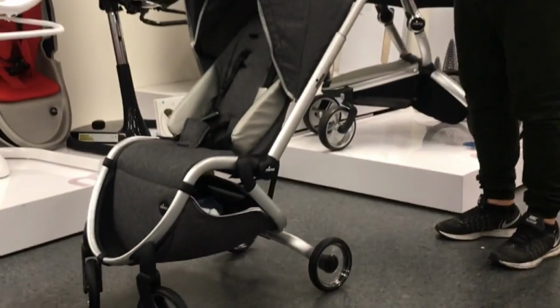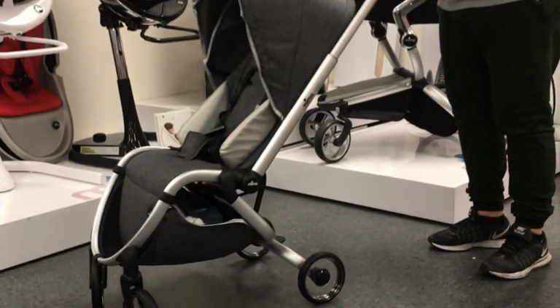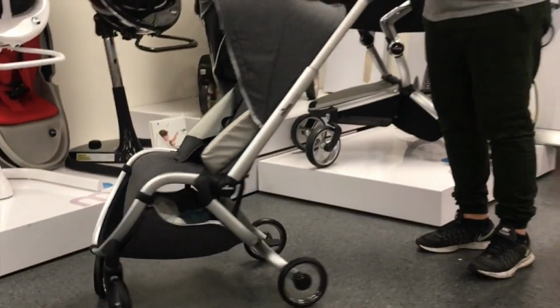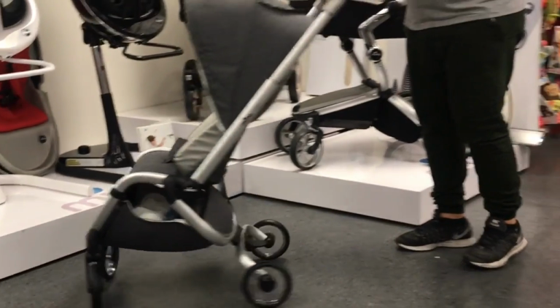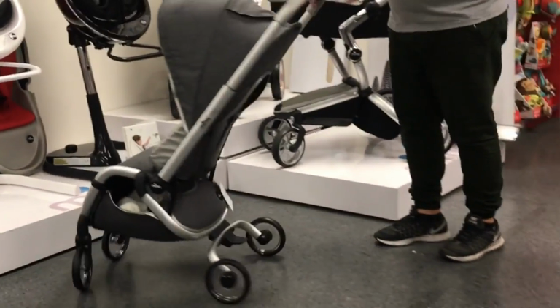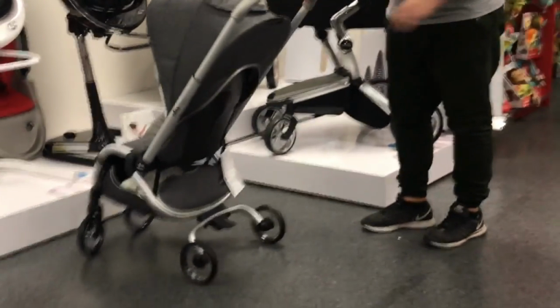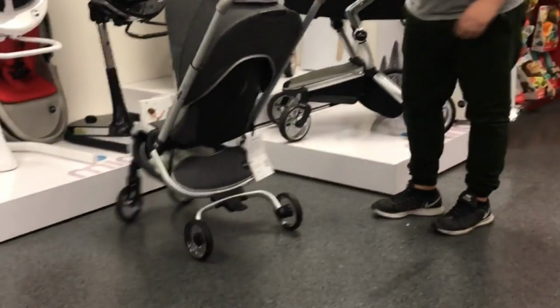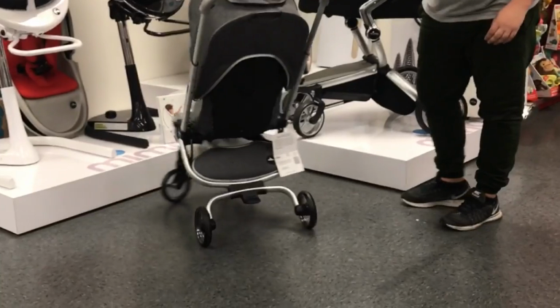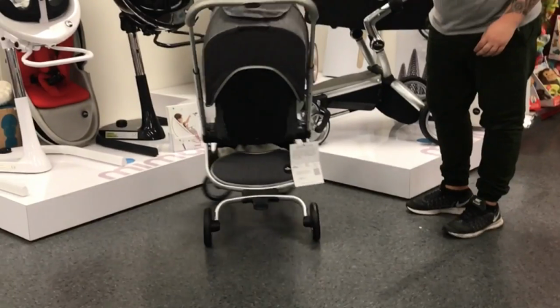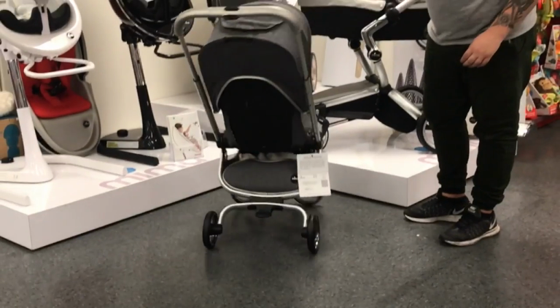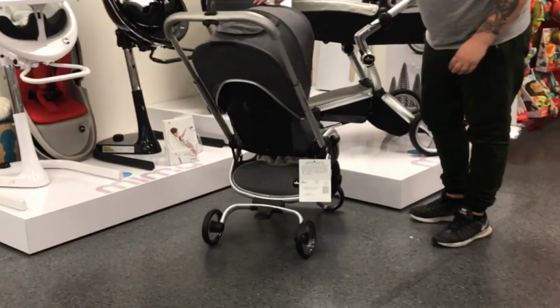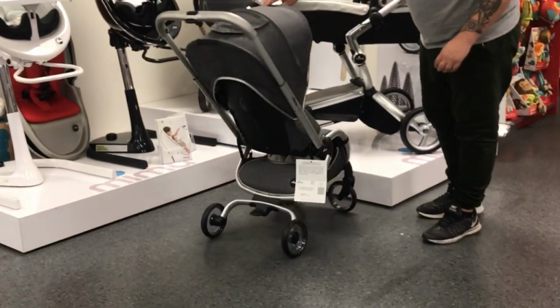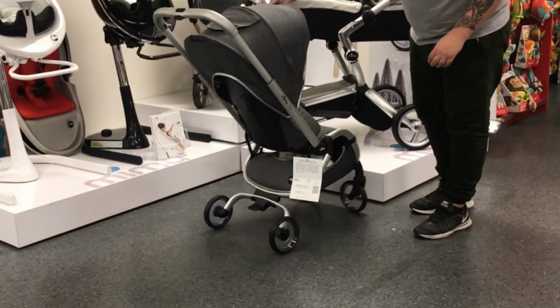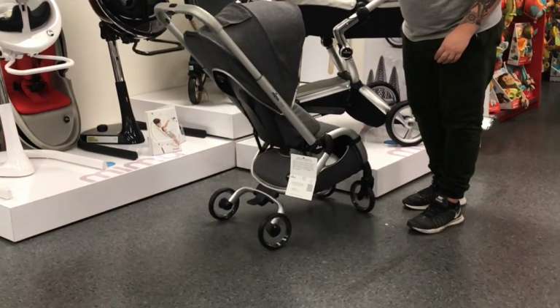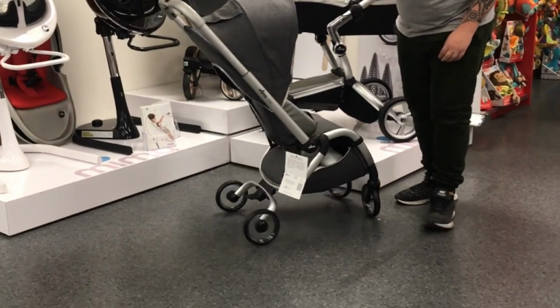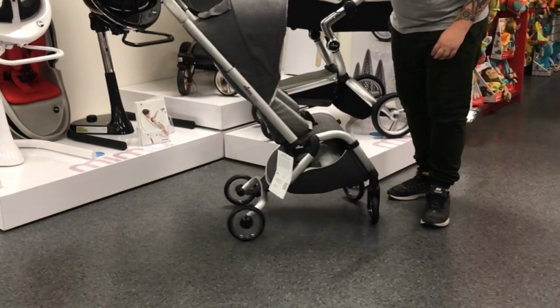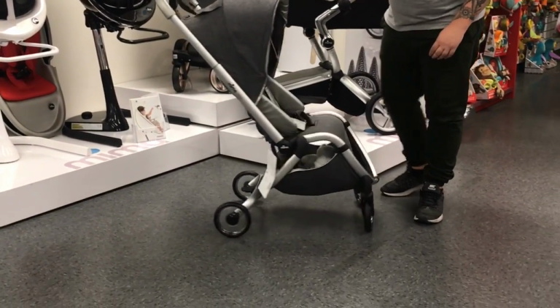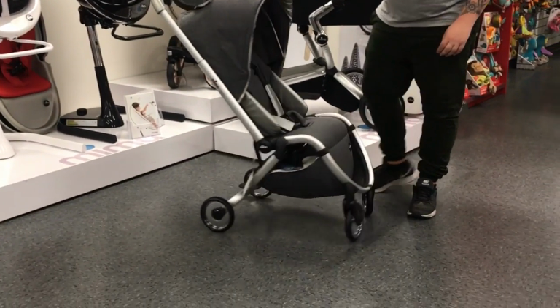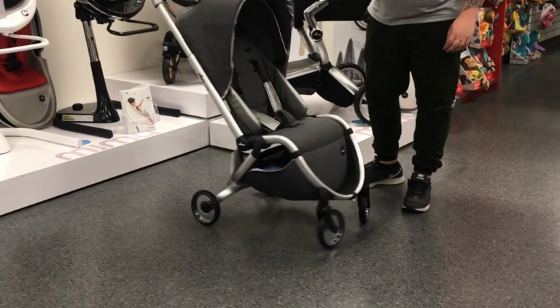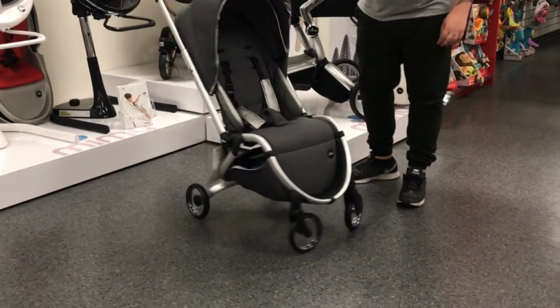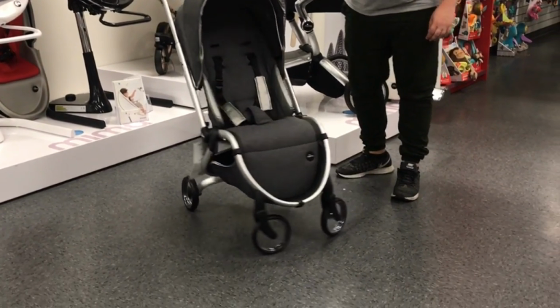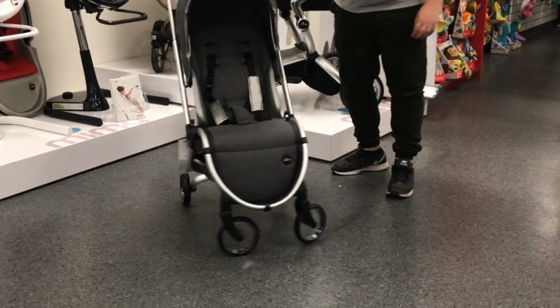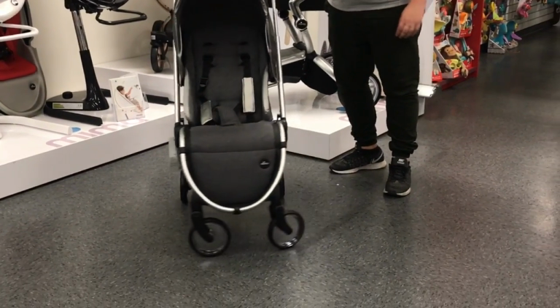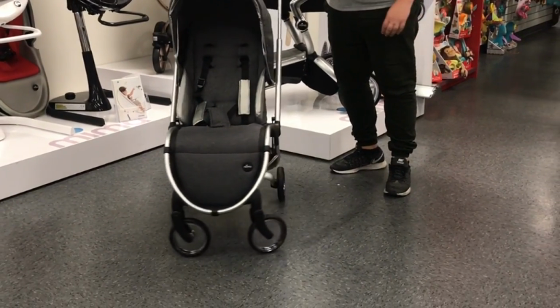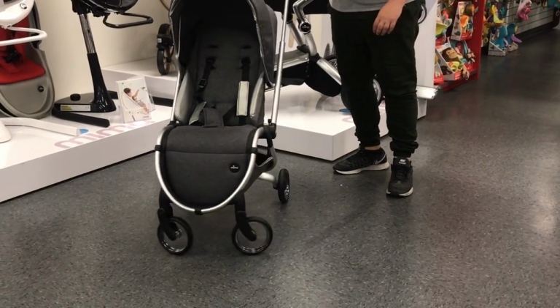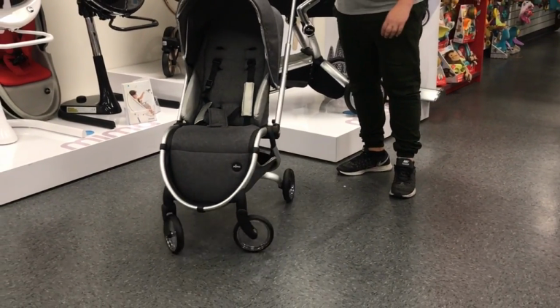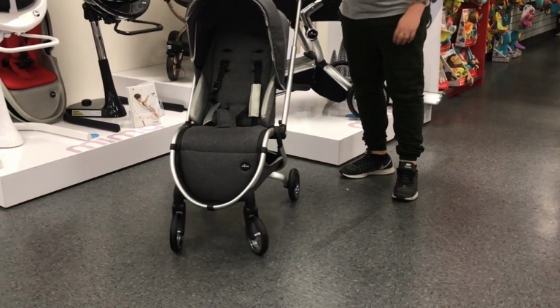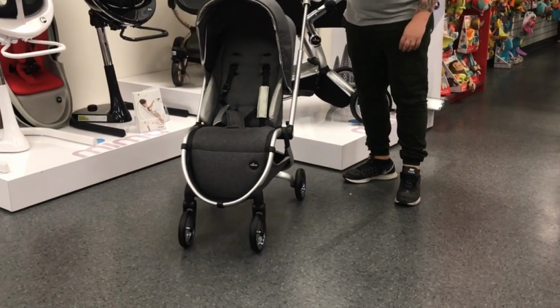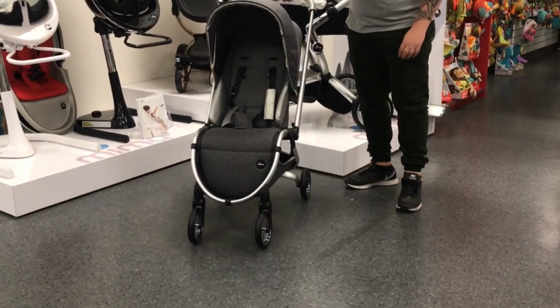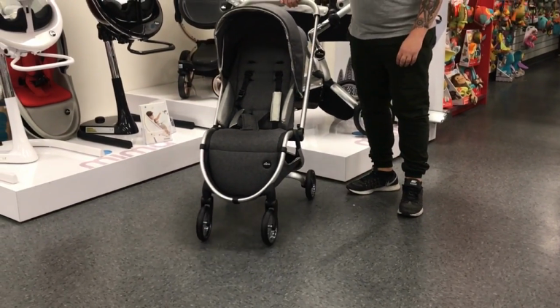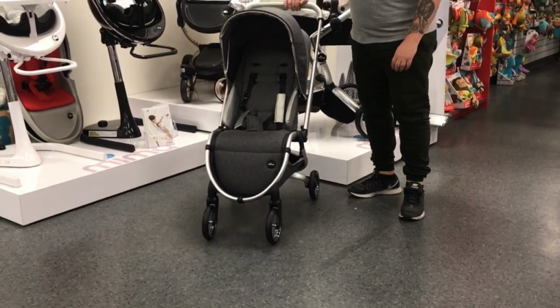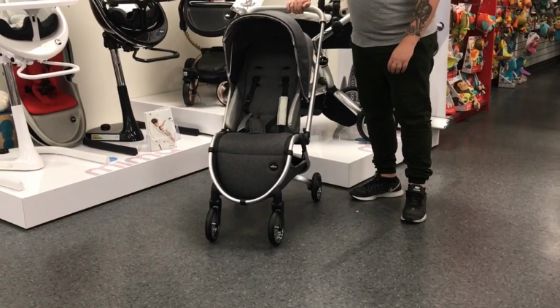The wheels are transparent, adding to the premium look of the stroller. The front wheels offer full suspension with a 360-degree rotation.